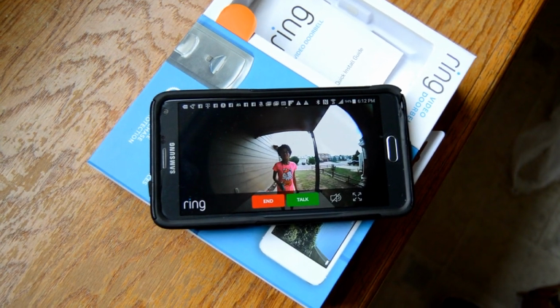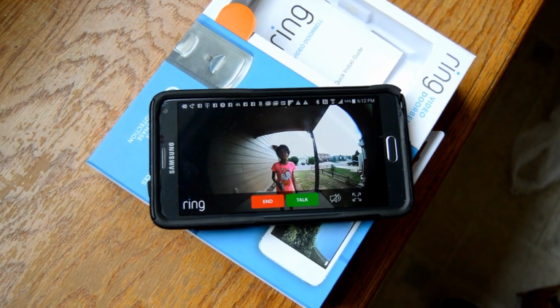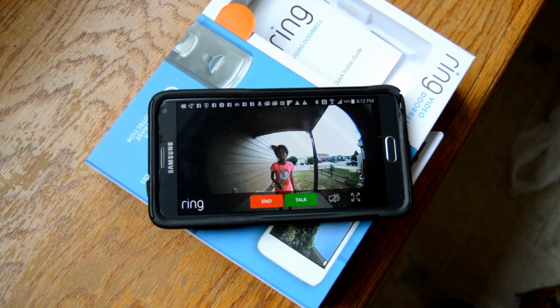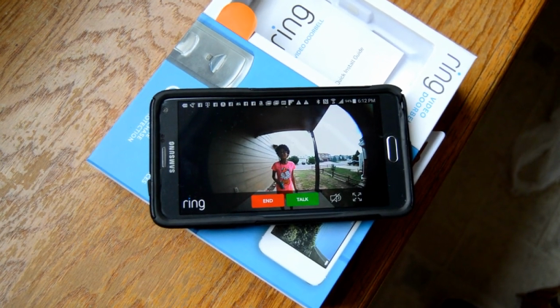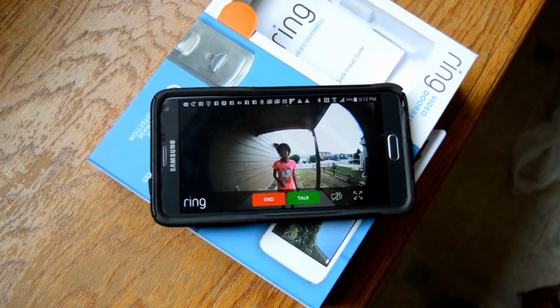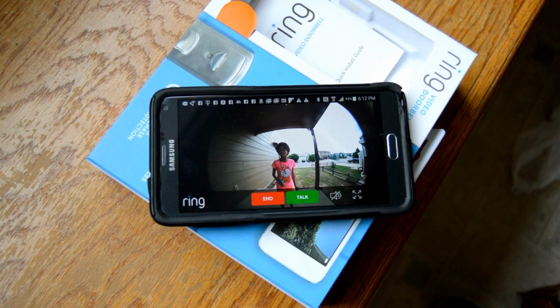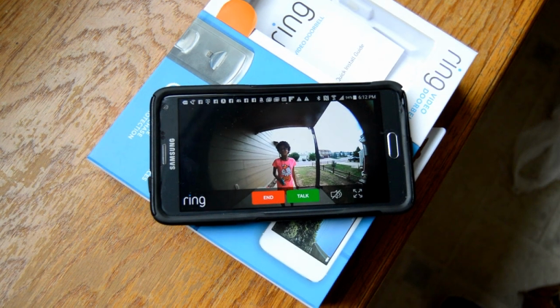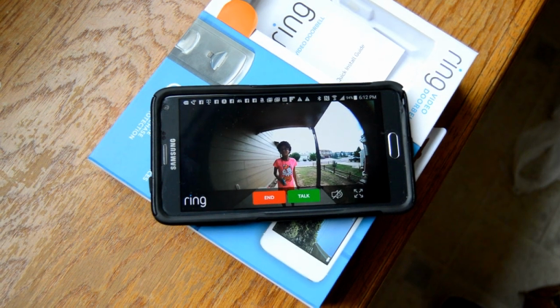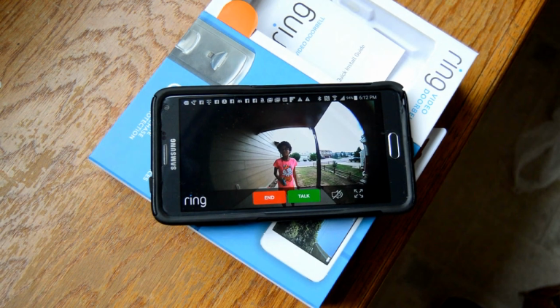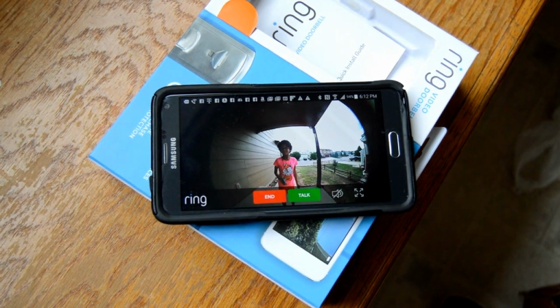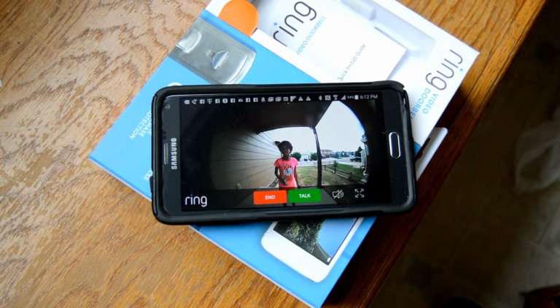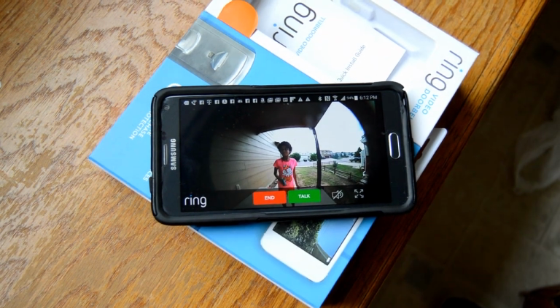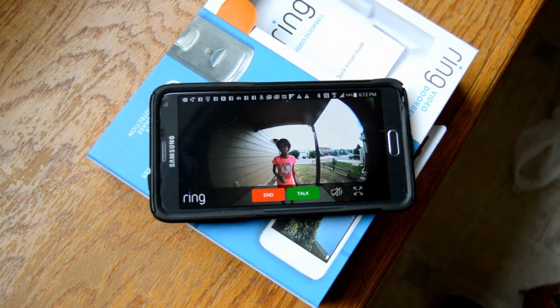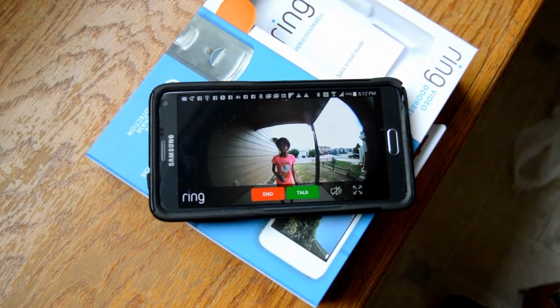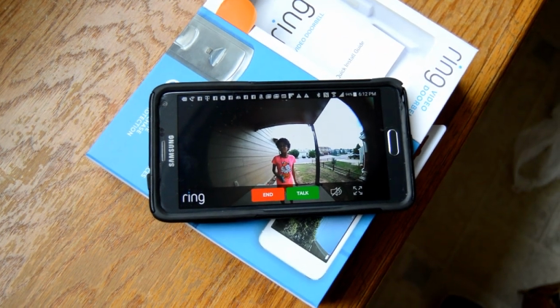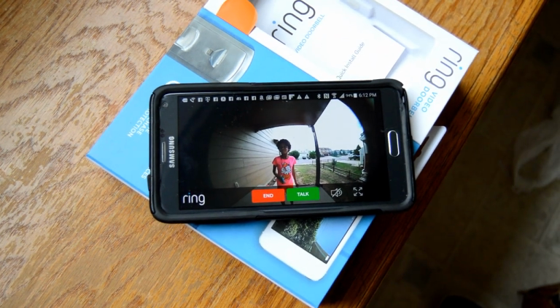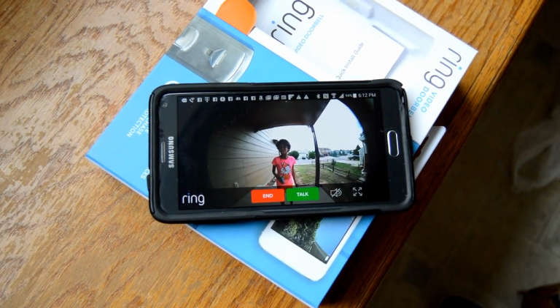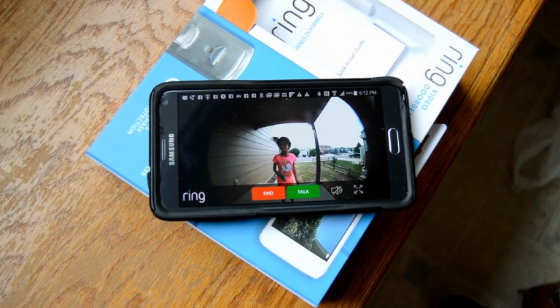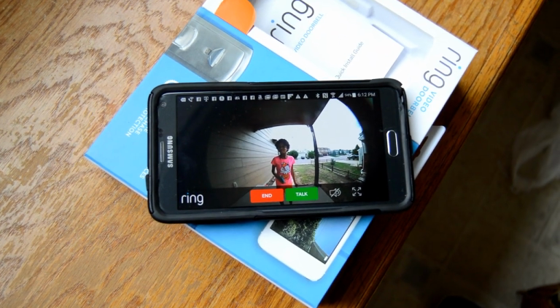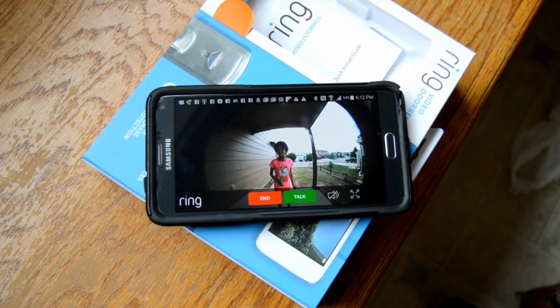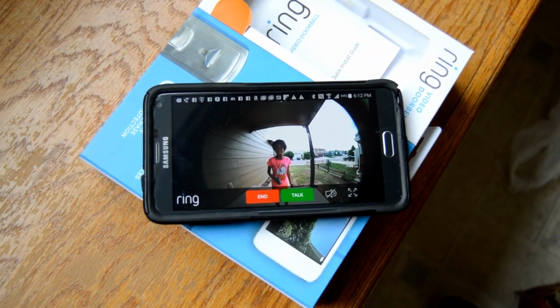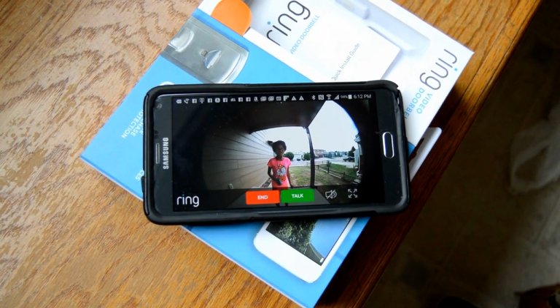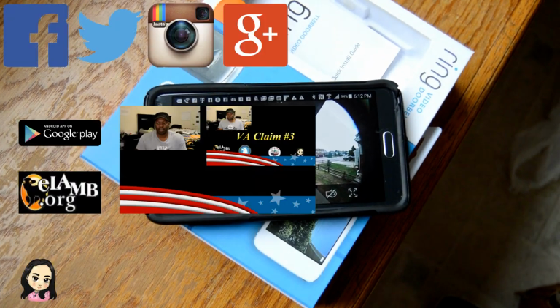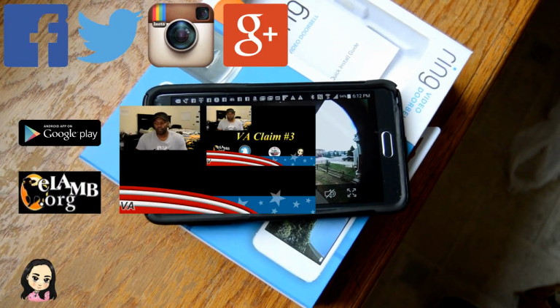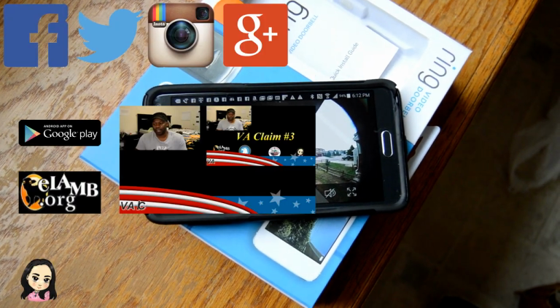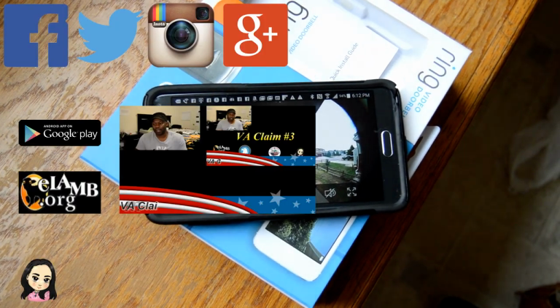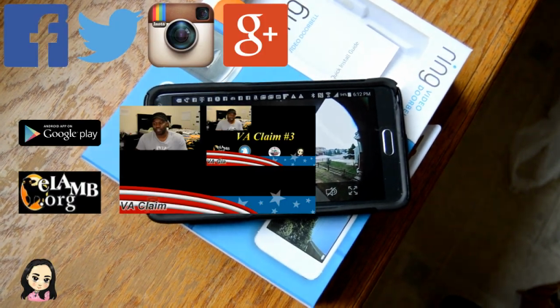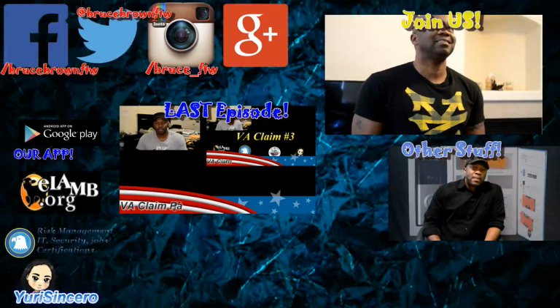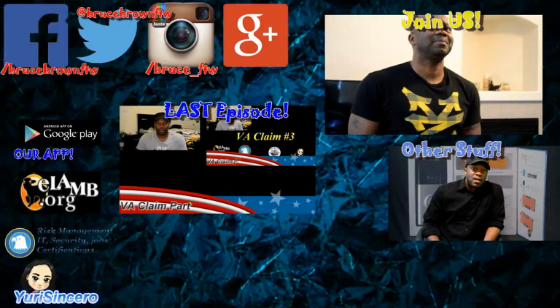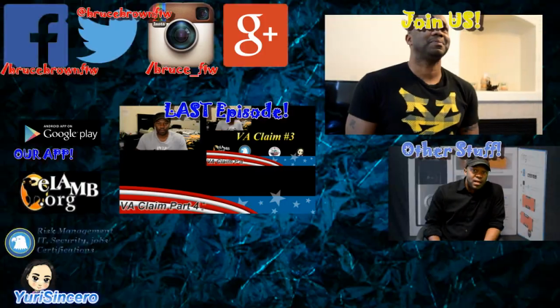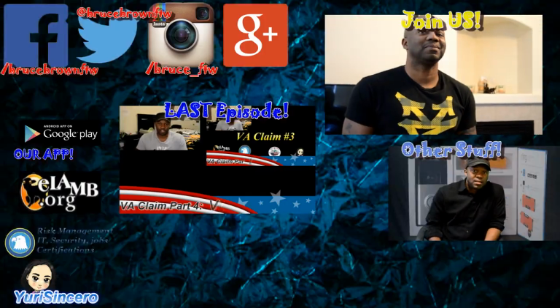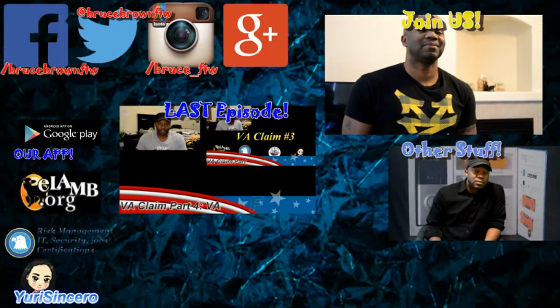The last thing we did was test it to make sure it worked, and it looks like it's working just fine.